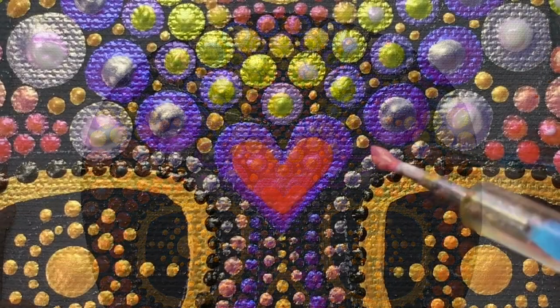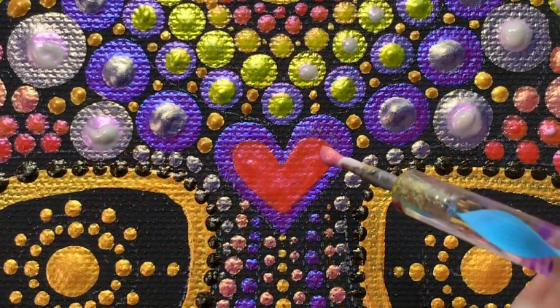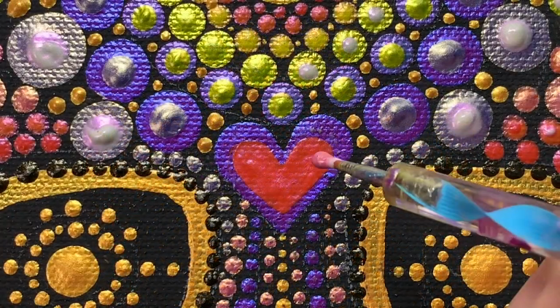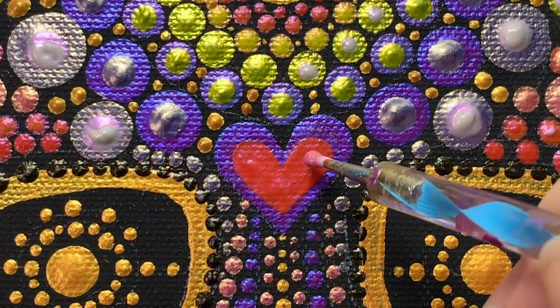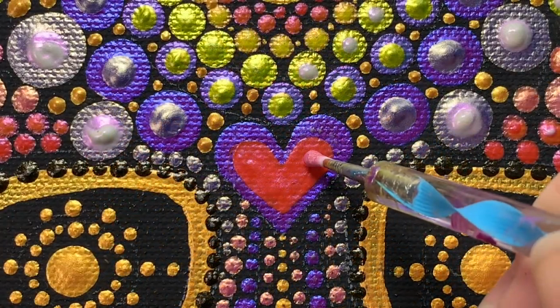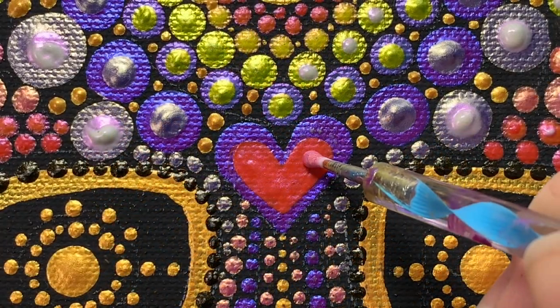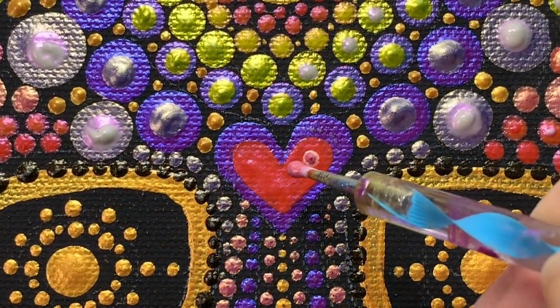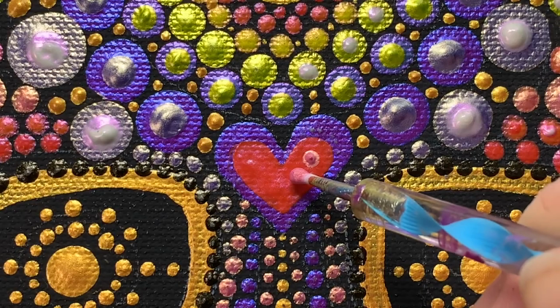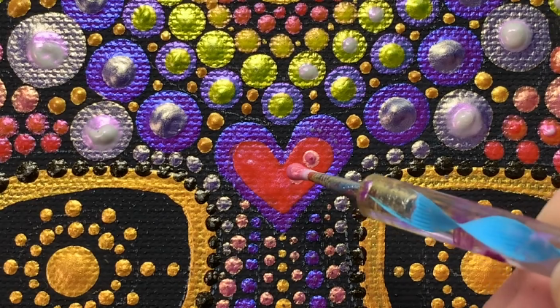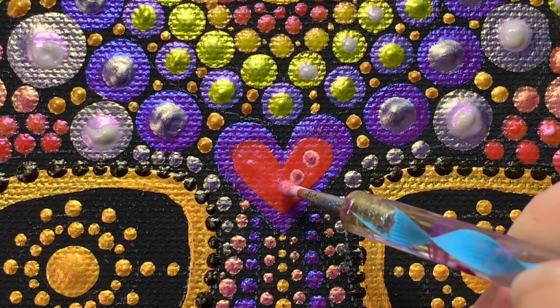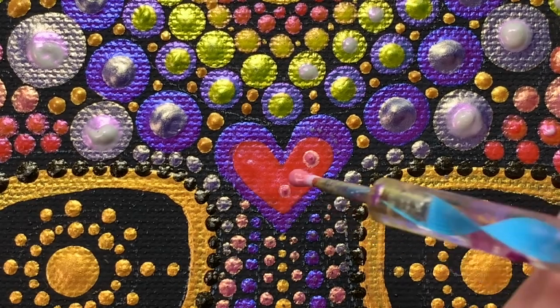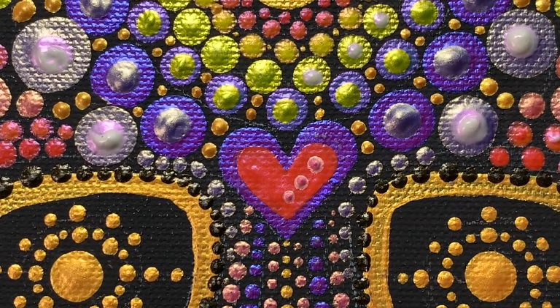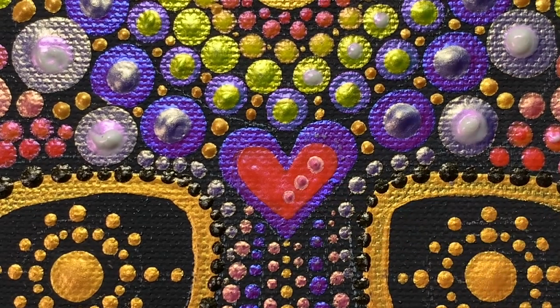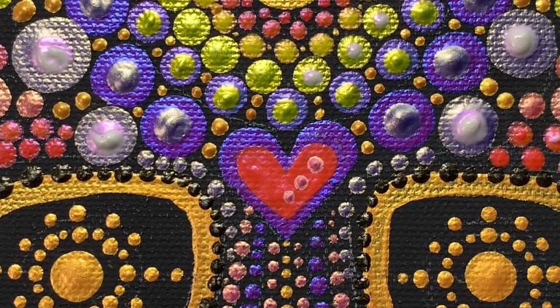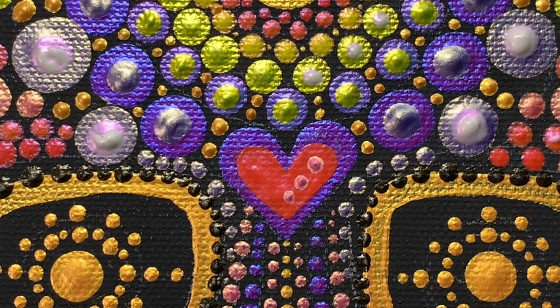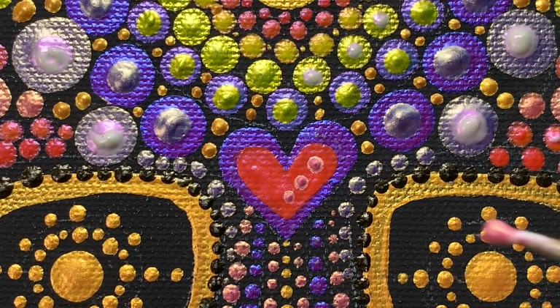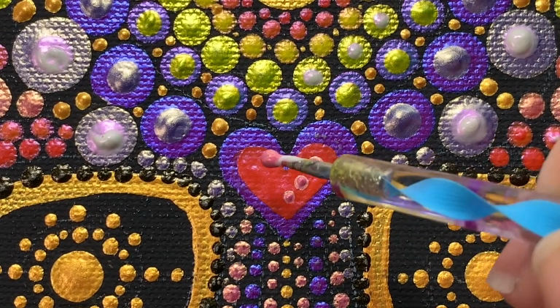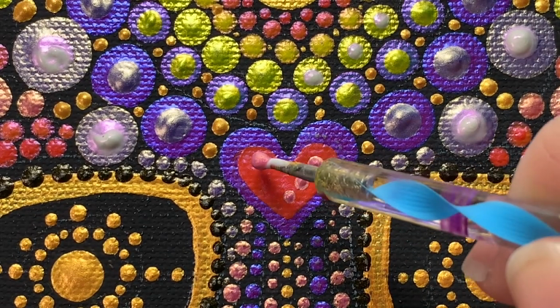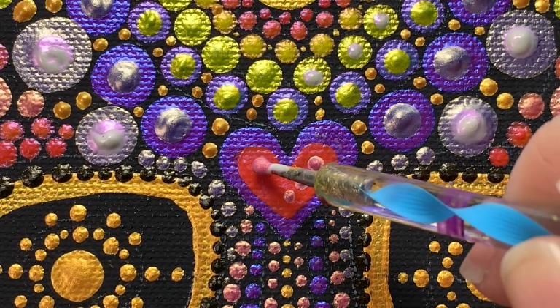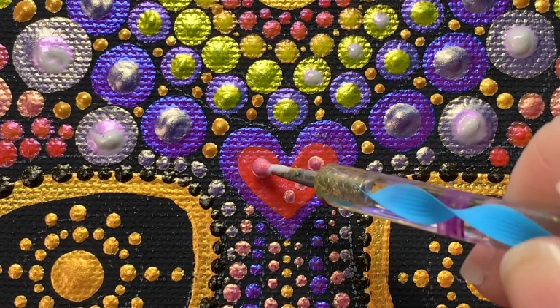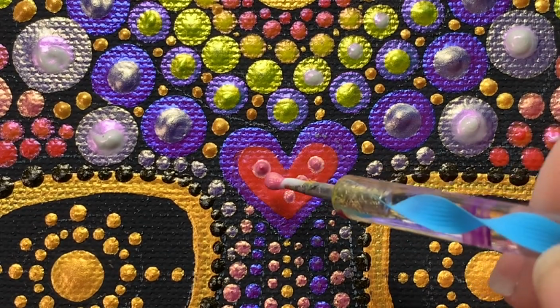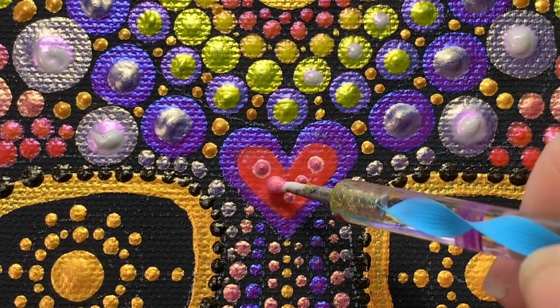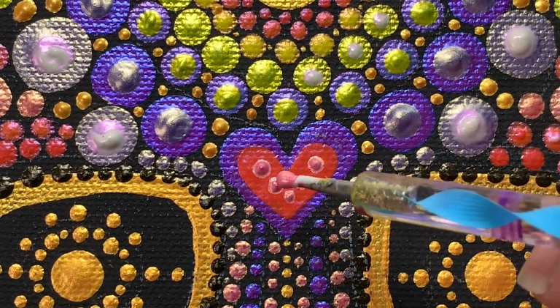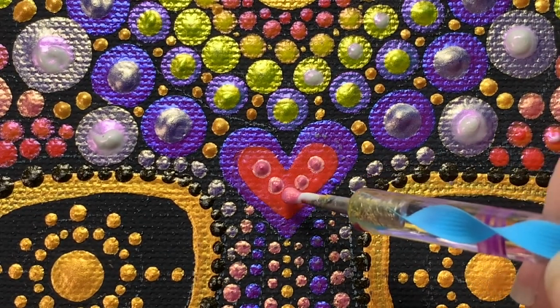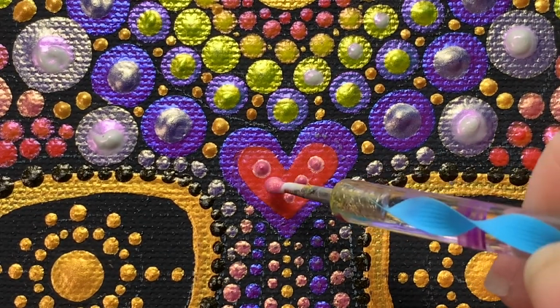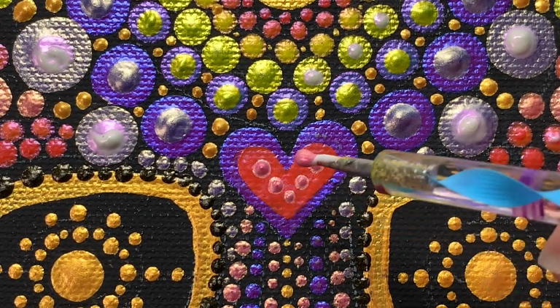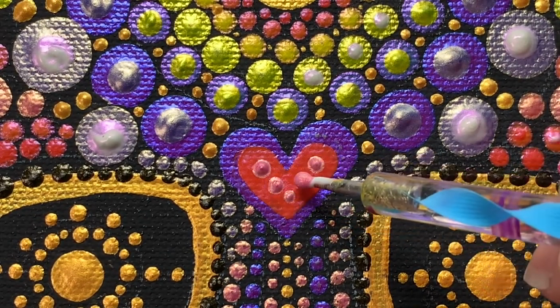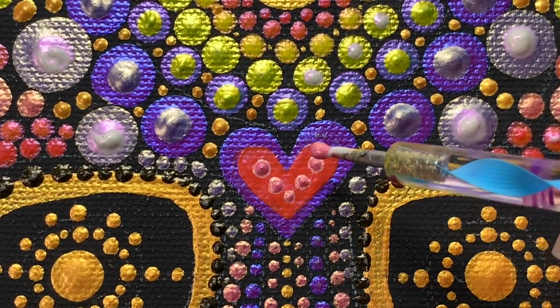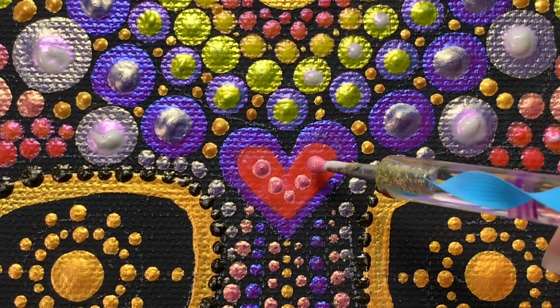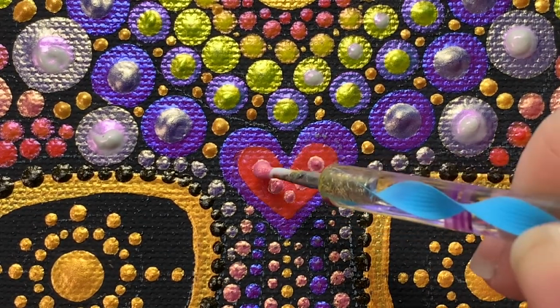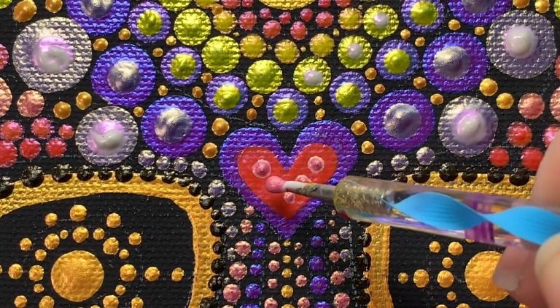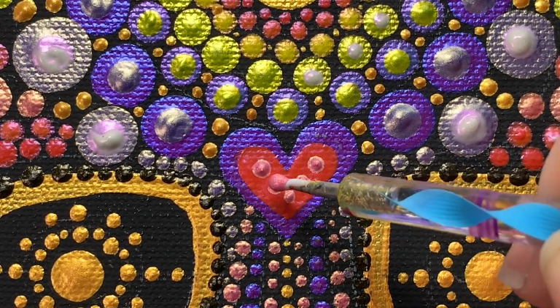For the inside of the heart, I just decided to keep it really simple and just do five little pink dots.